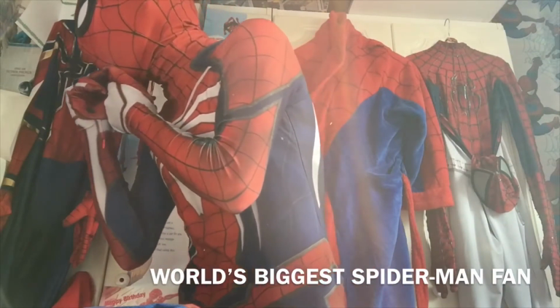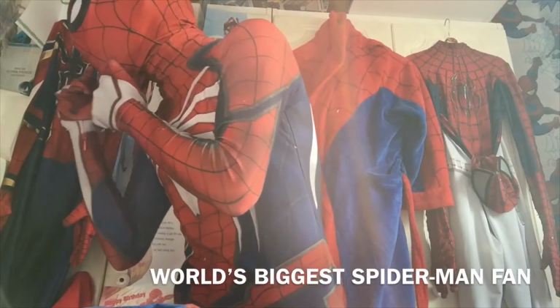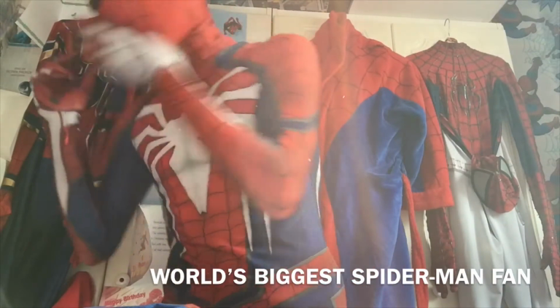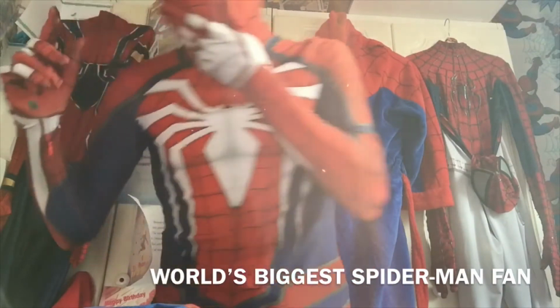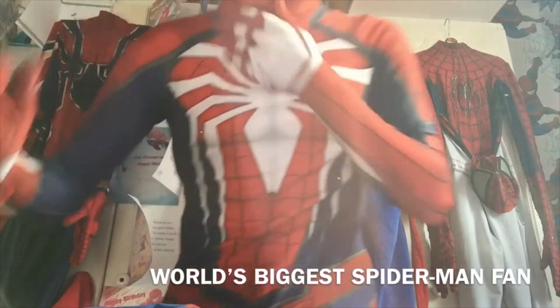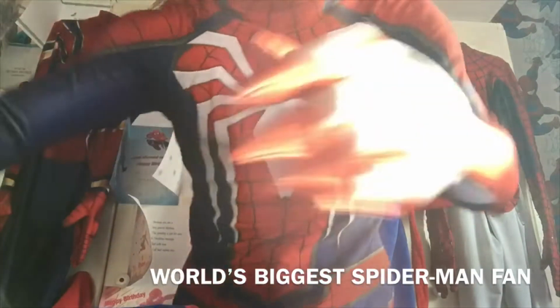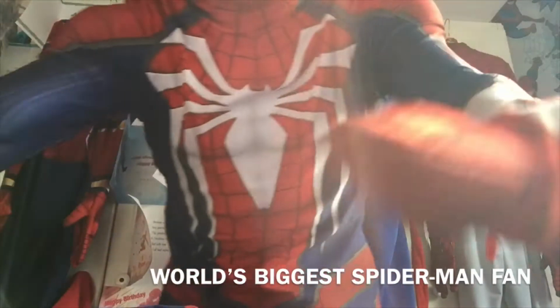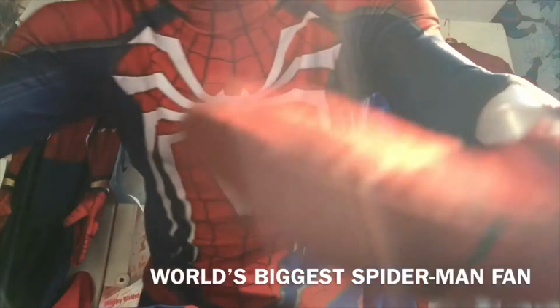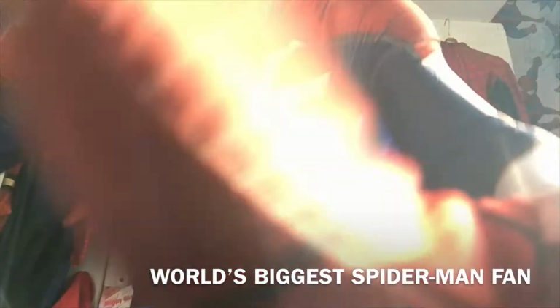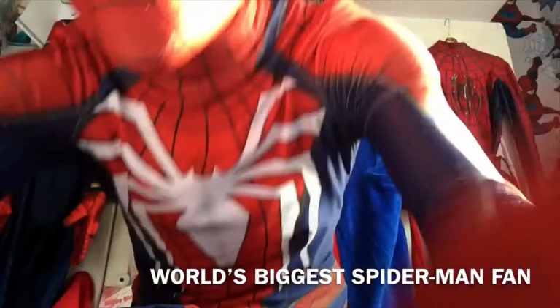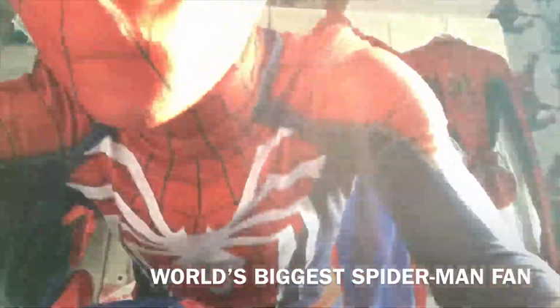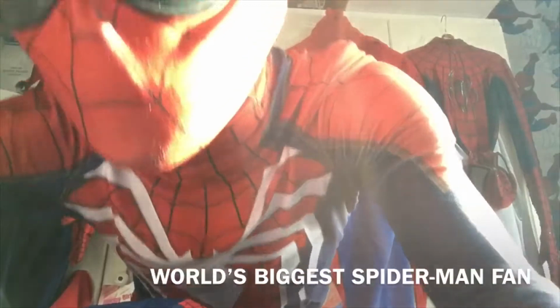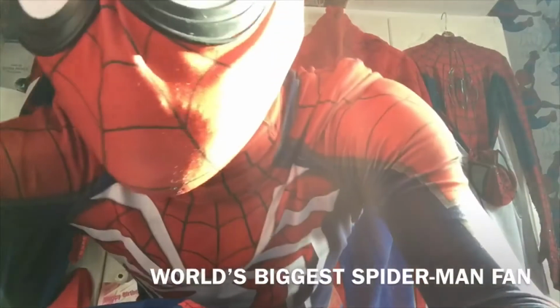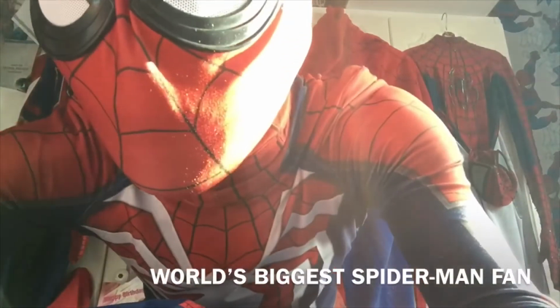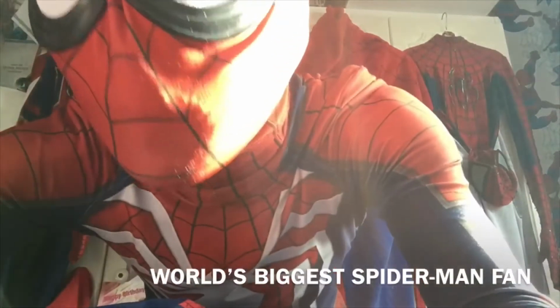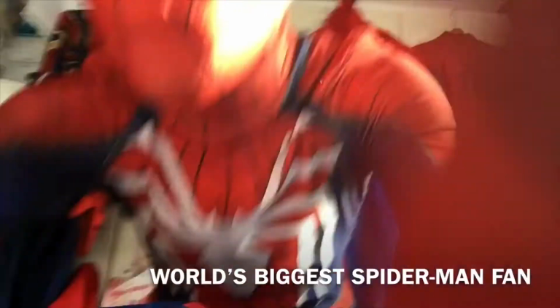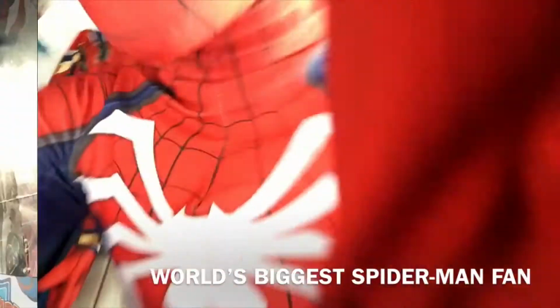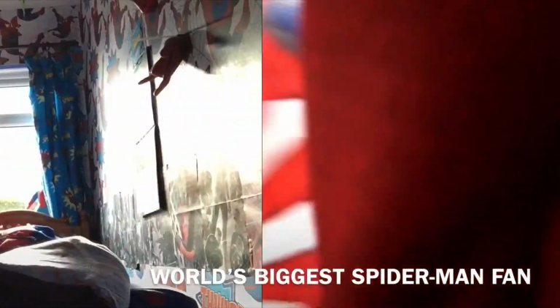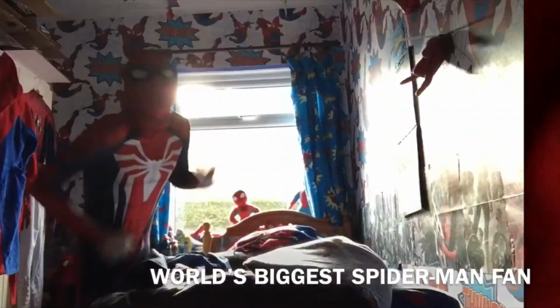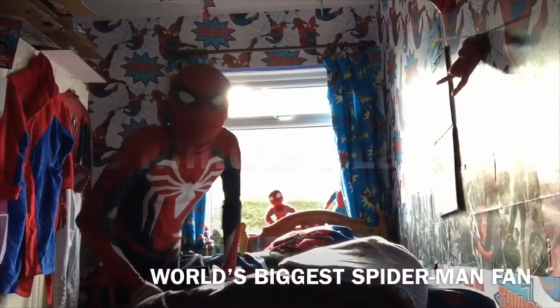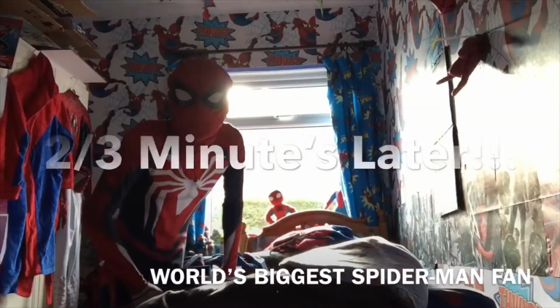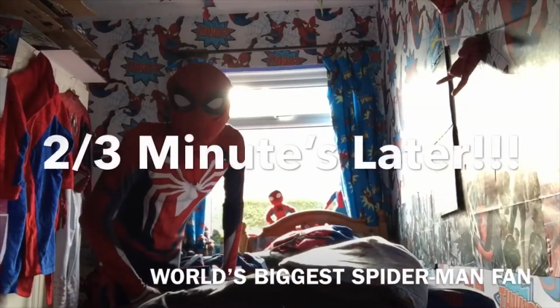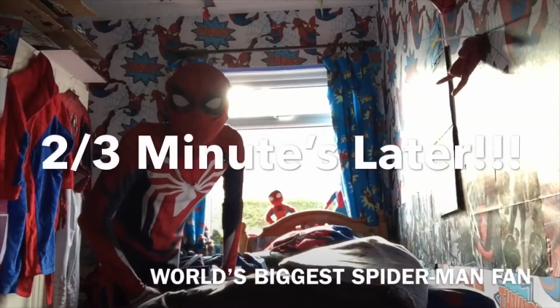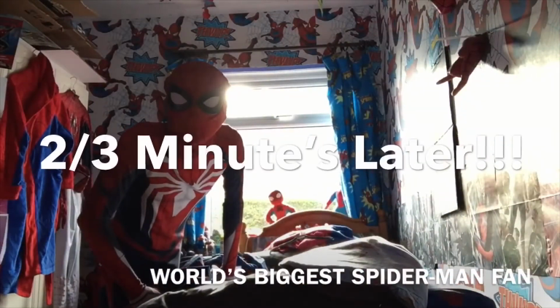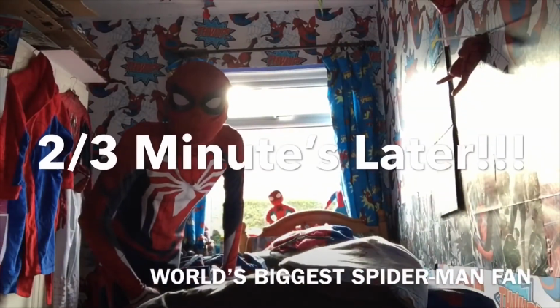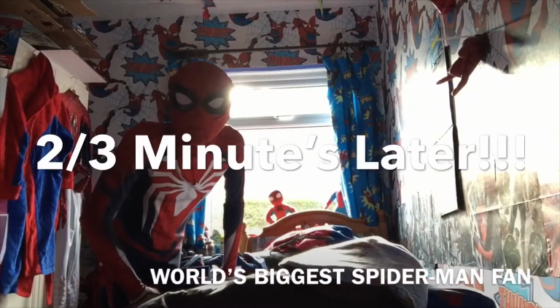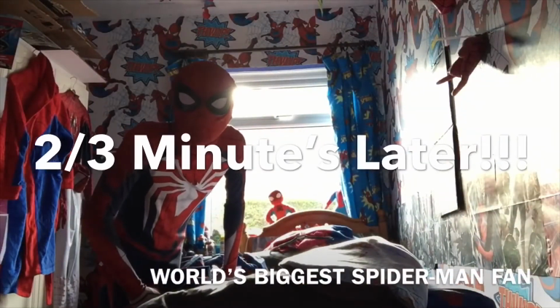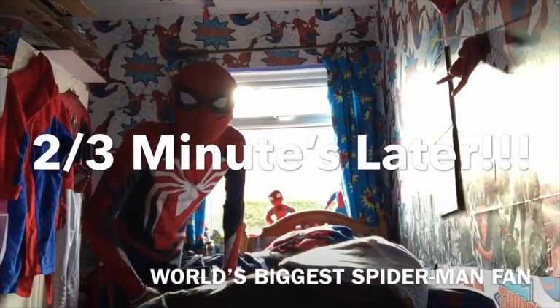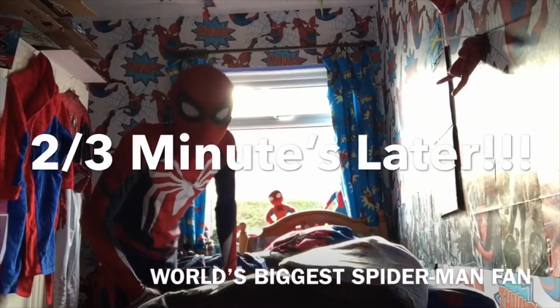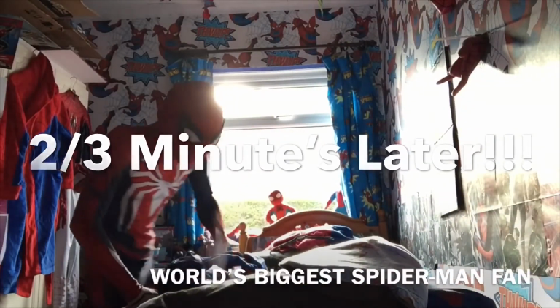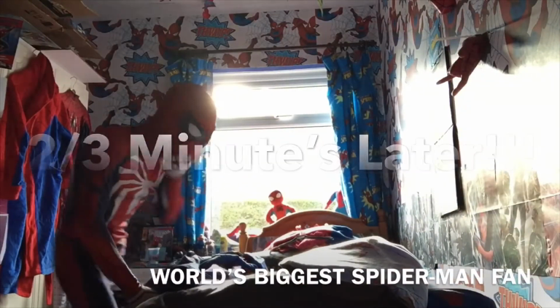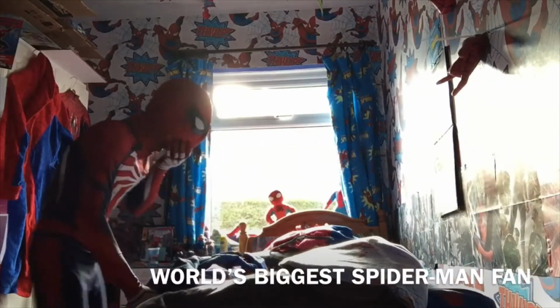Hold on, I'm just gonna move the camera. Right, okay, I've finally got a good angle — it took me a few minutes.